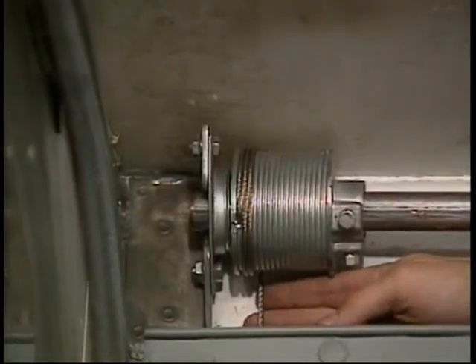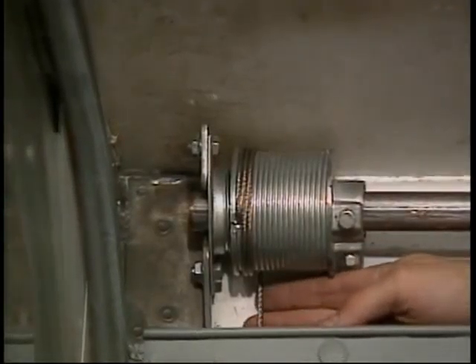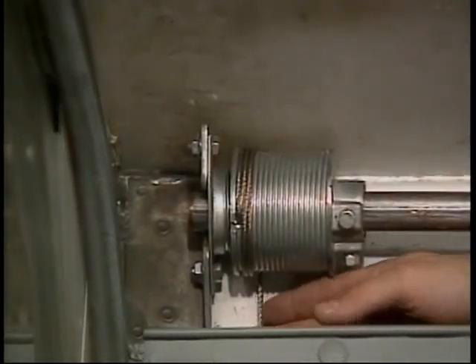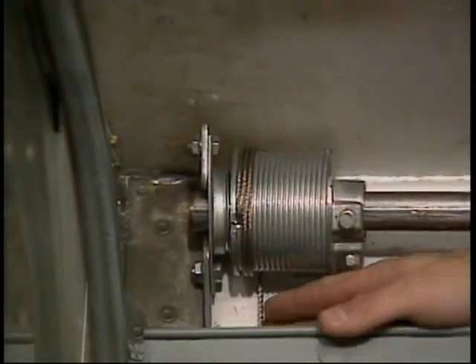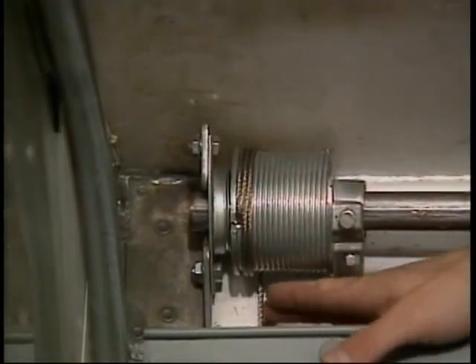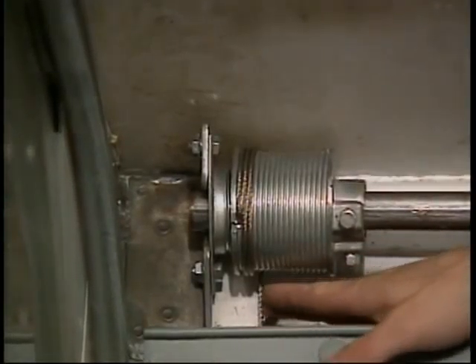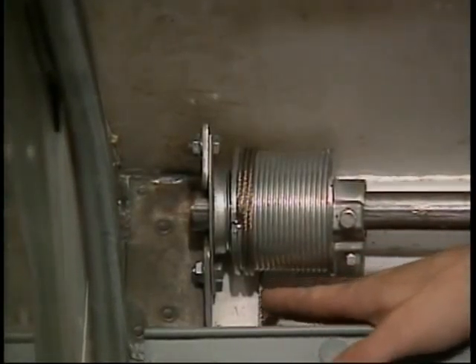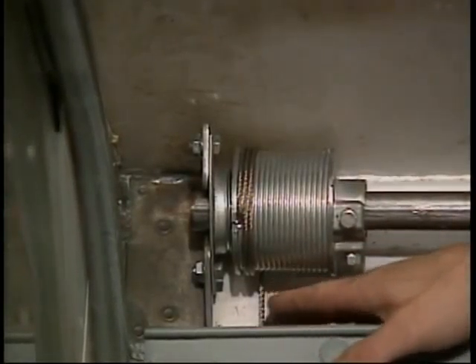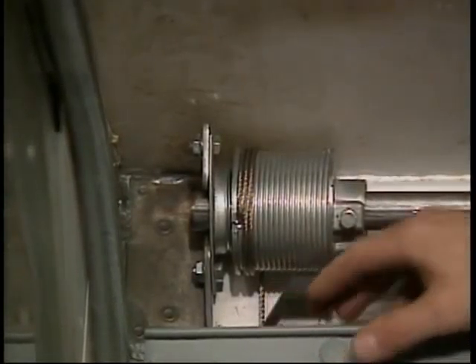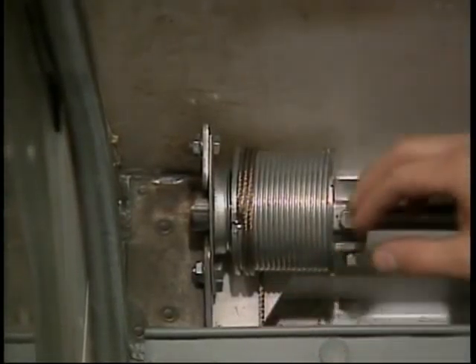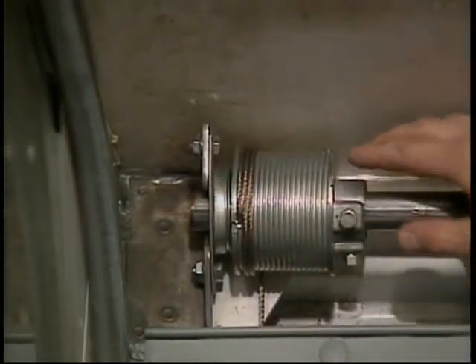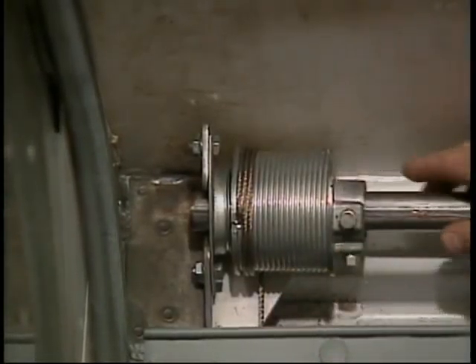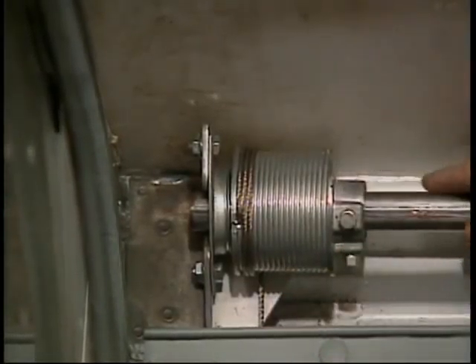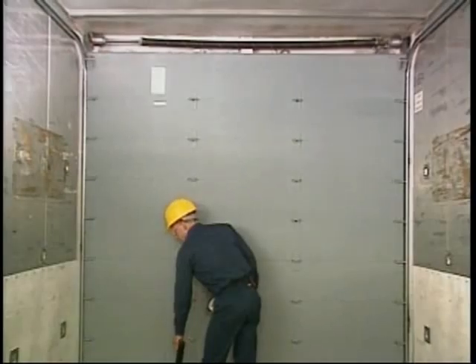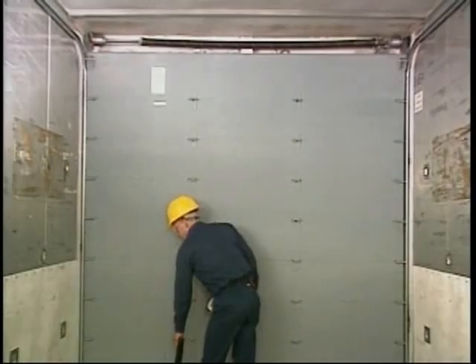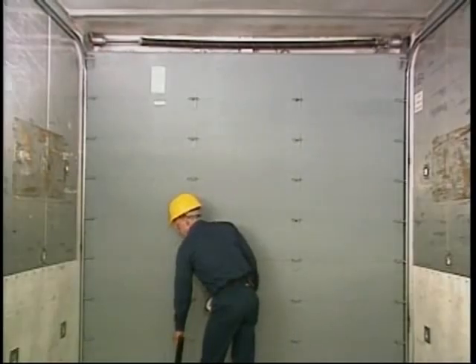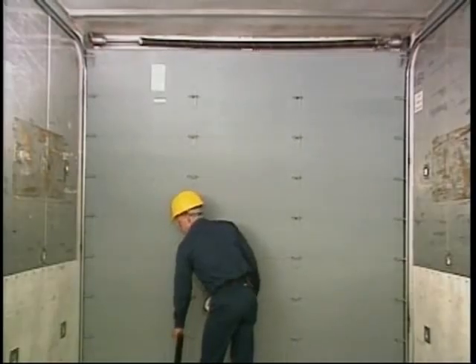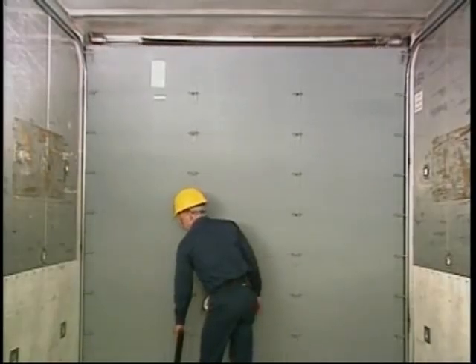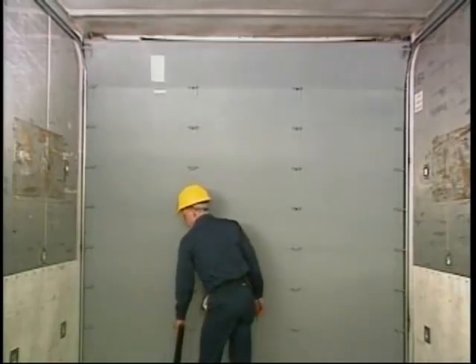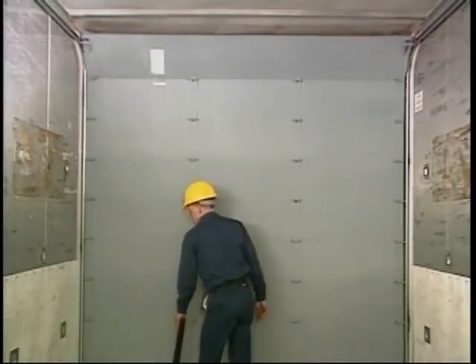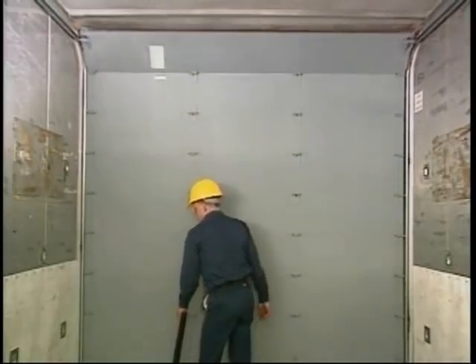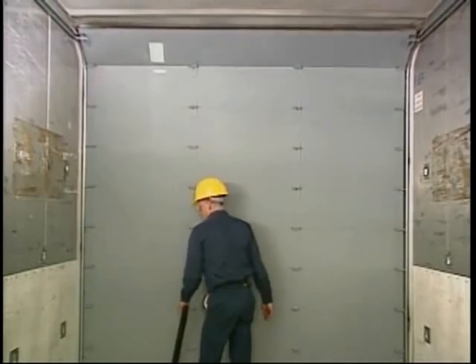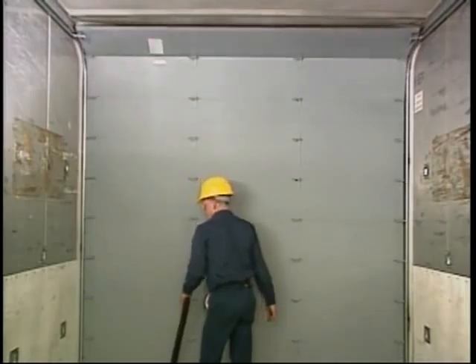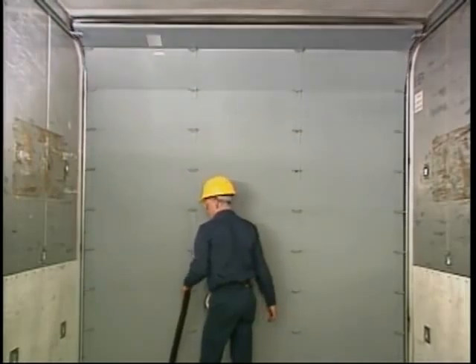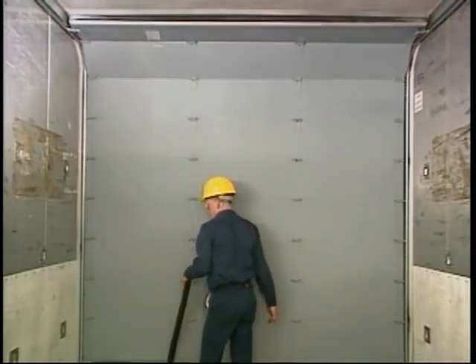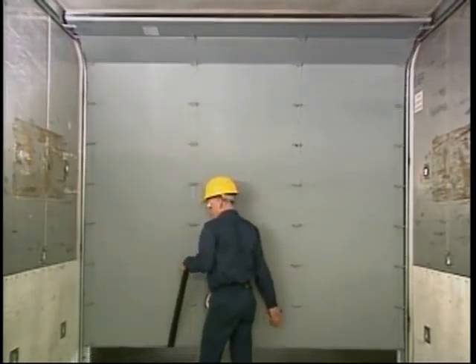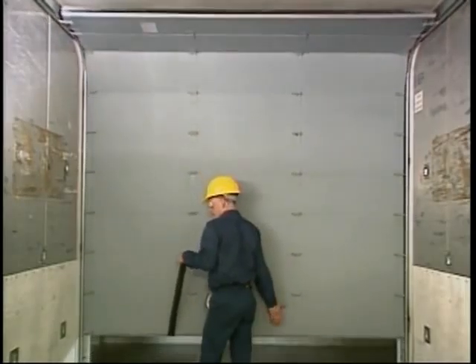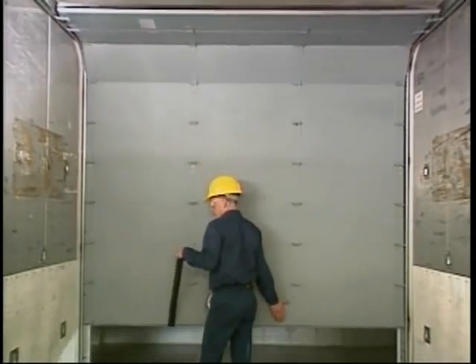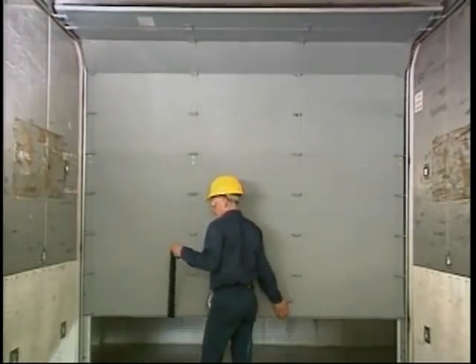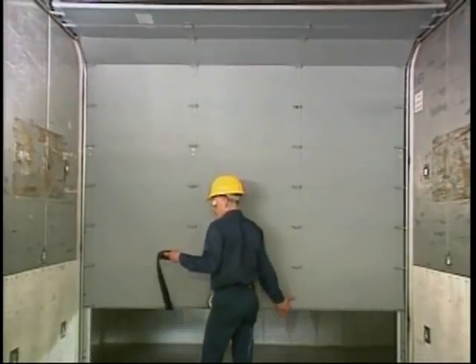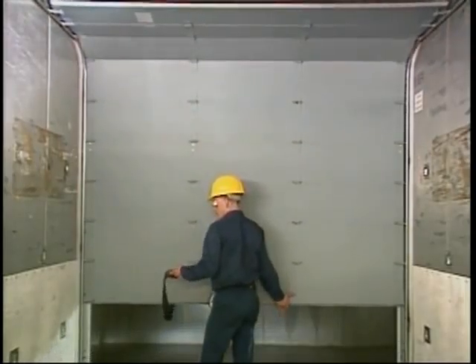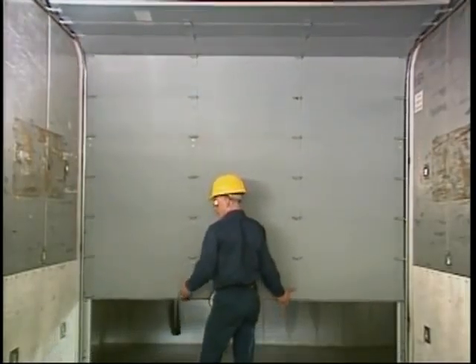When your inspection is complete, the door should roll up and down easily and smoothly.